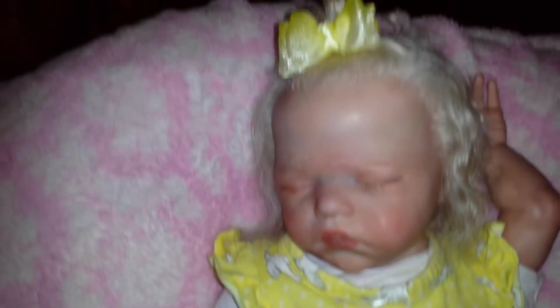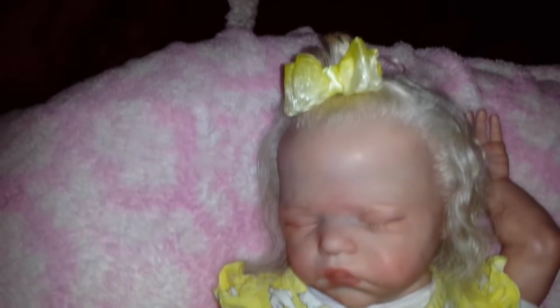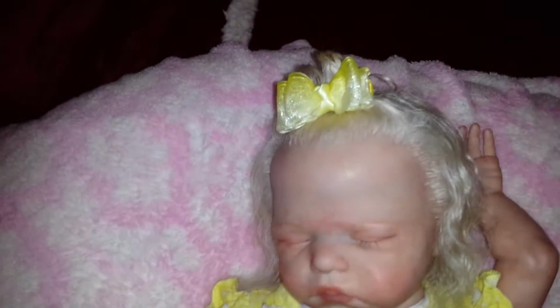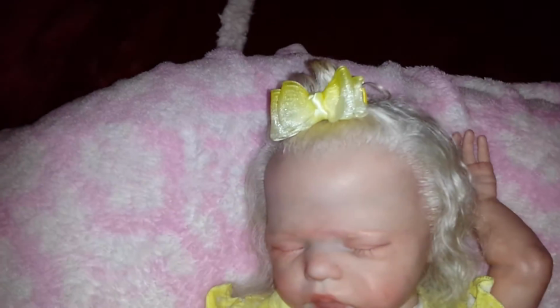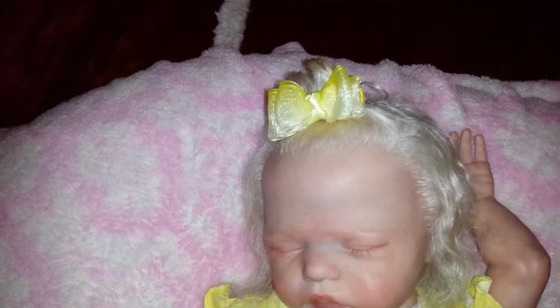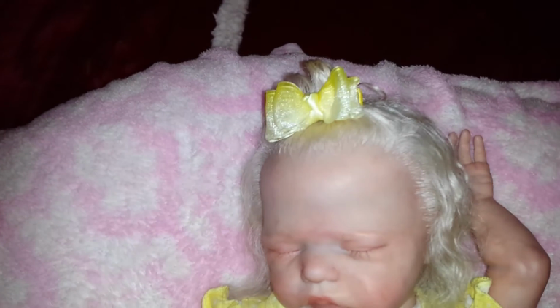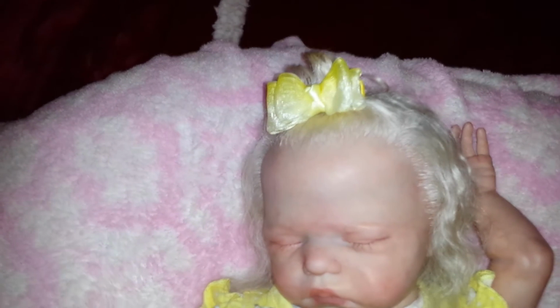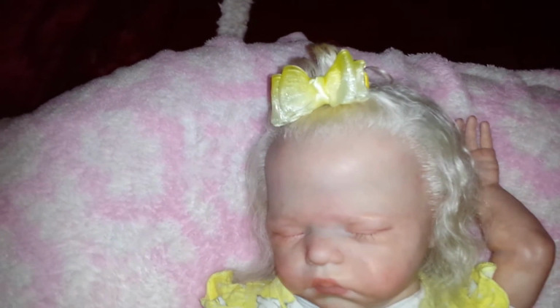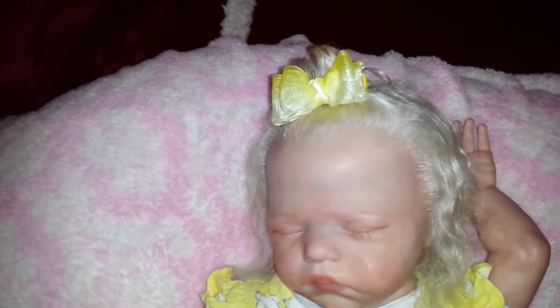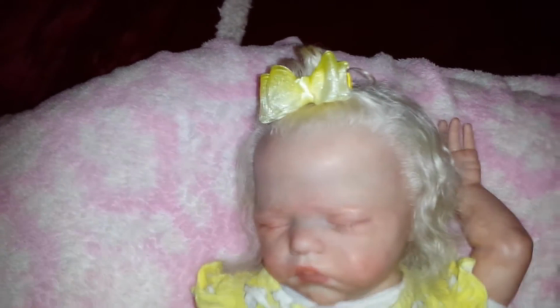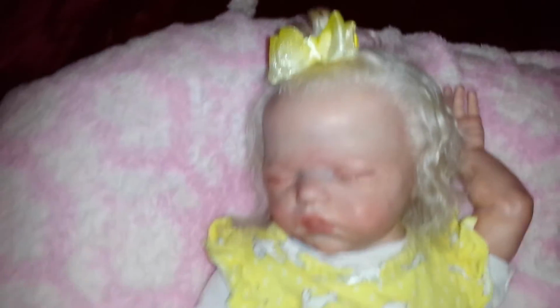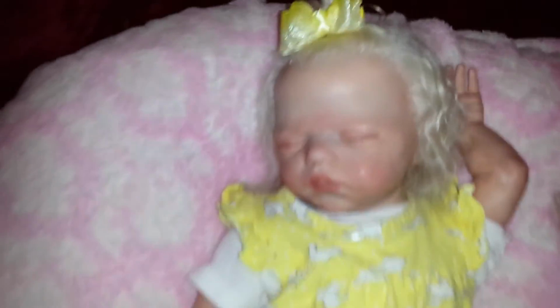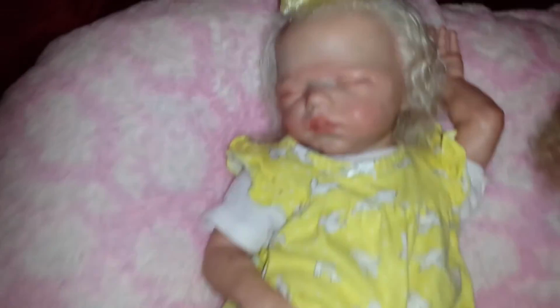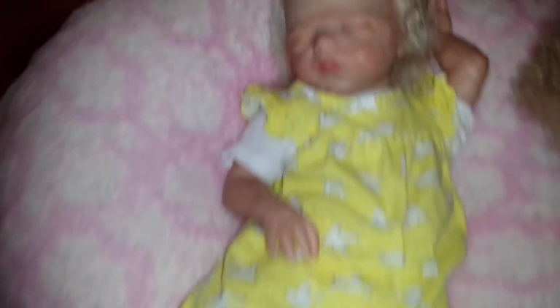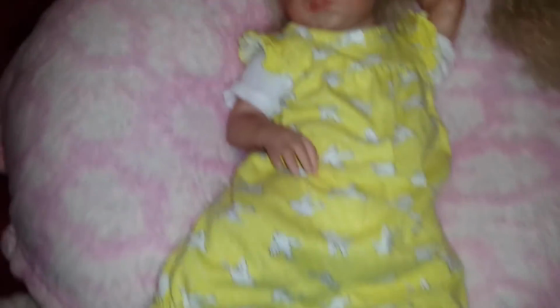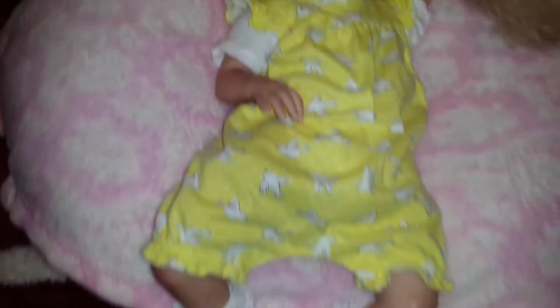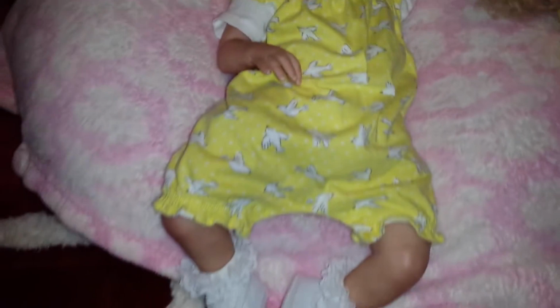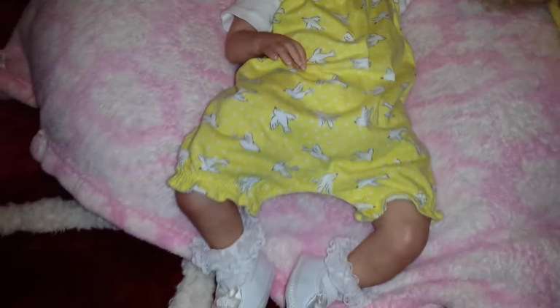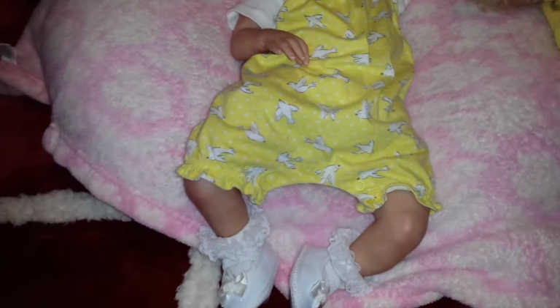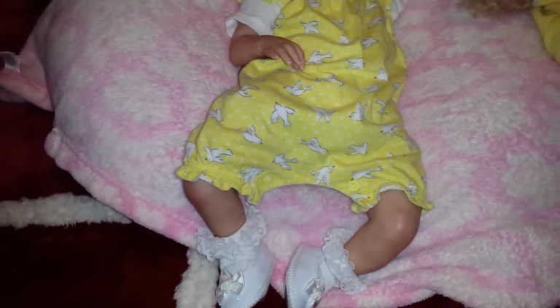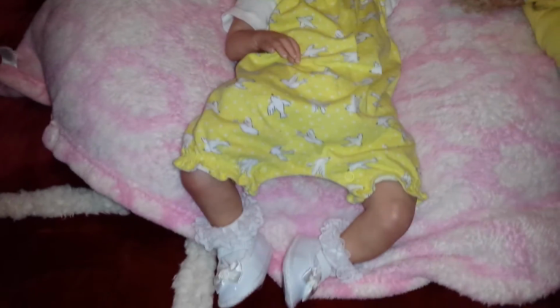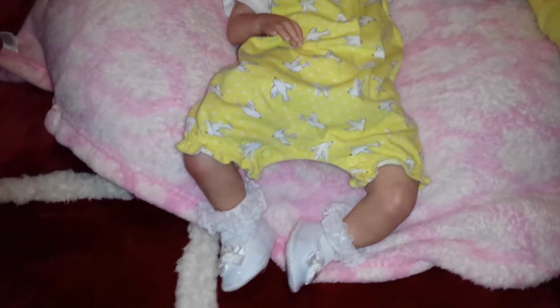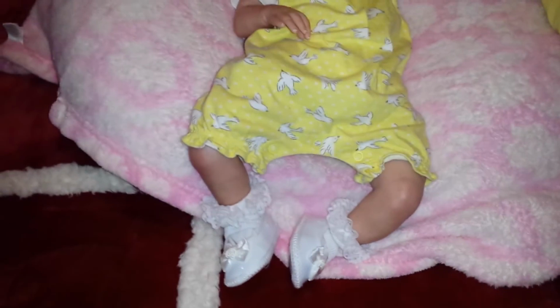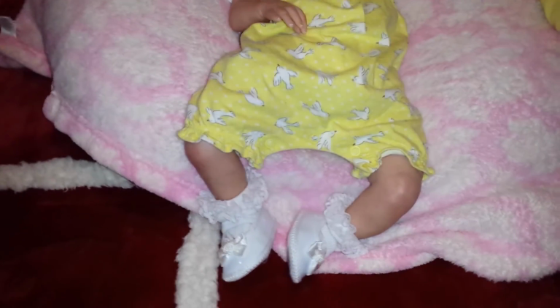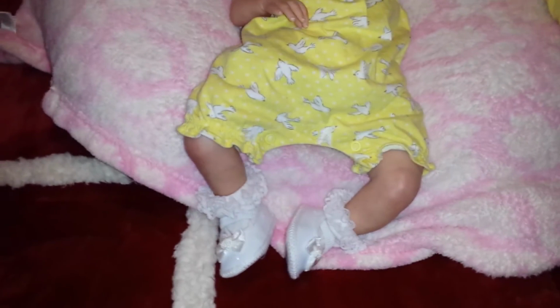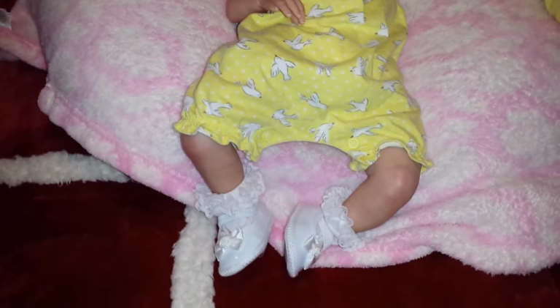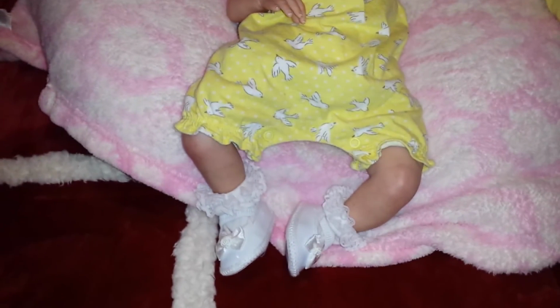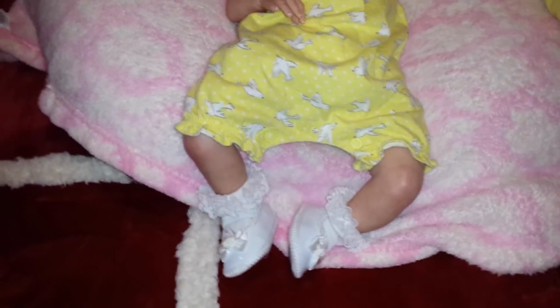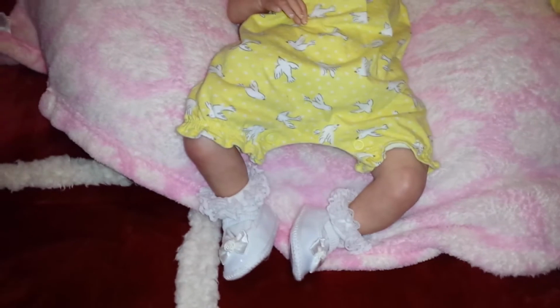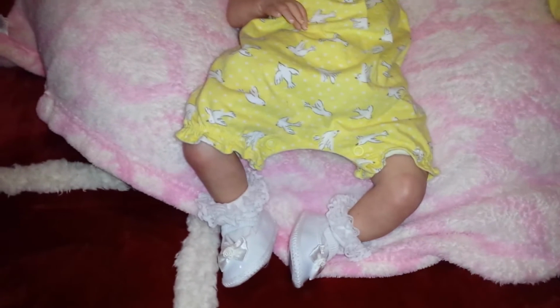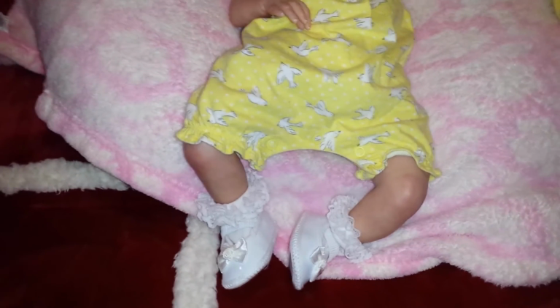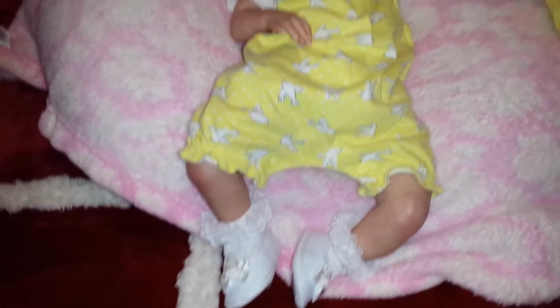She's wearing a yellow bow in her hair and she has on her white shoes with lacy socks. She looks so cute.